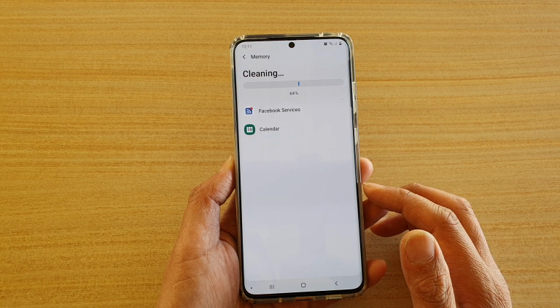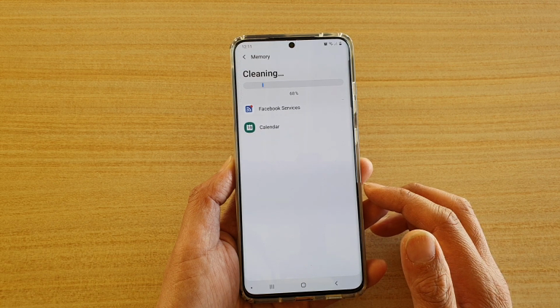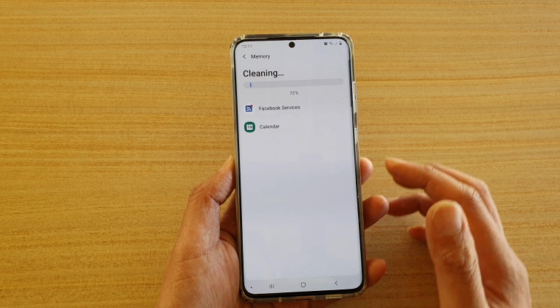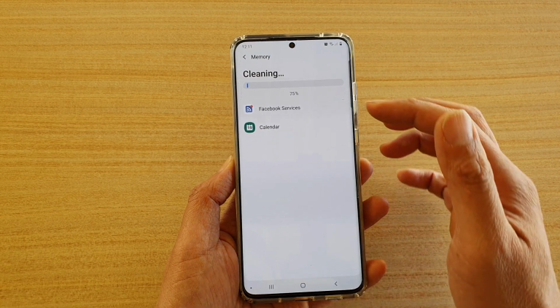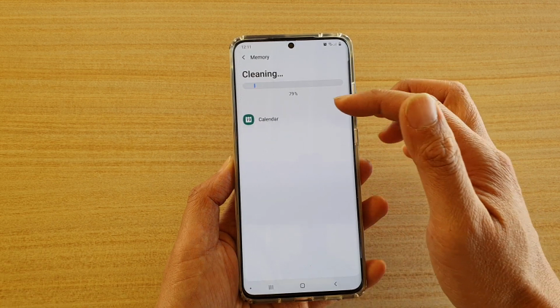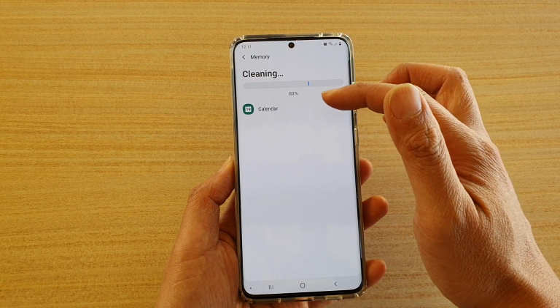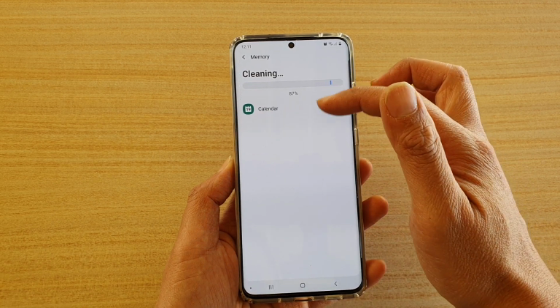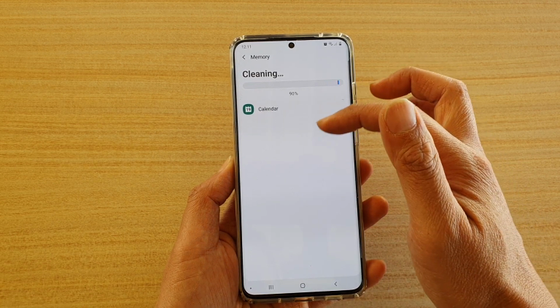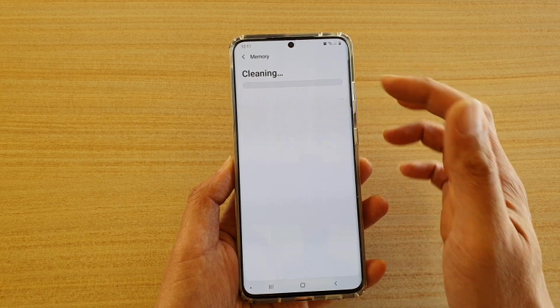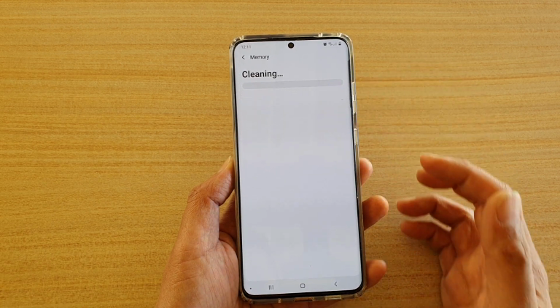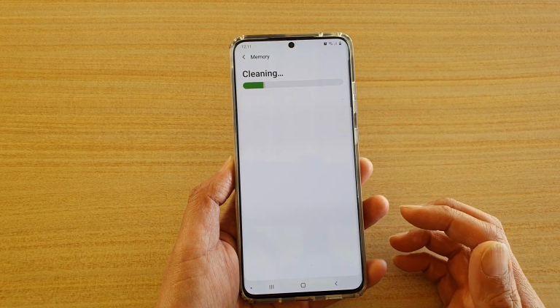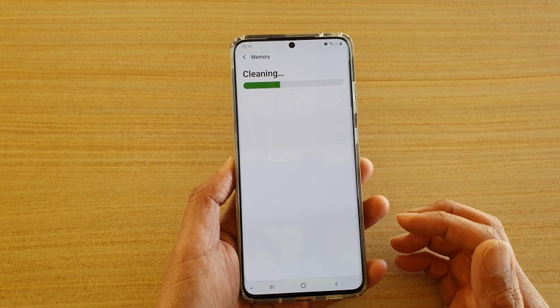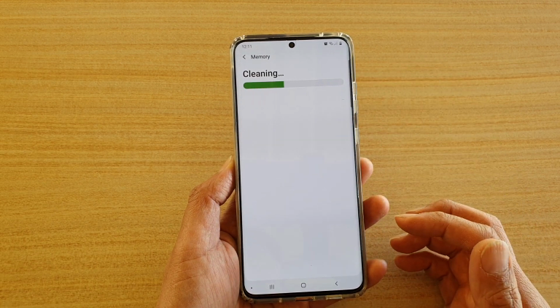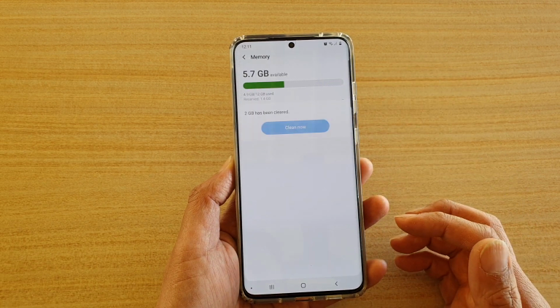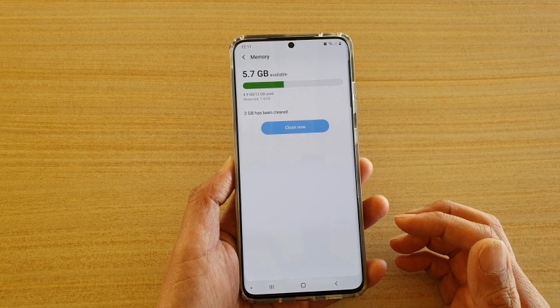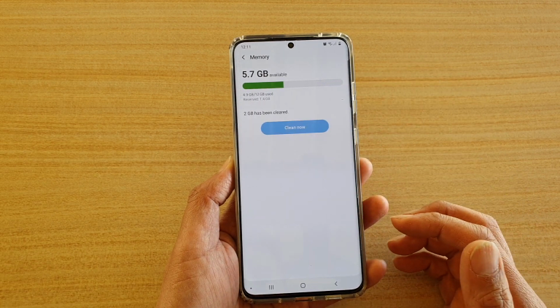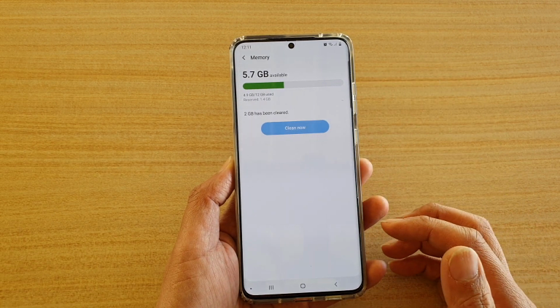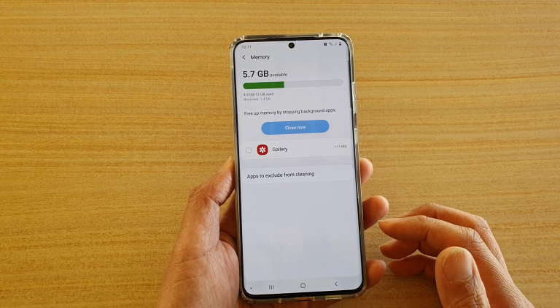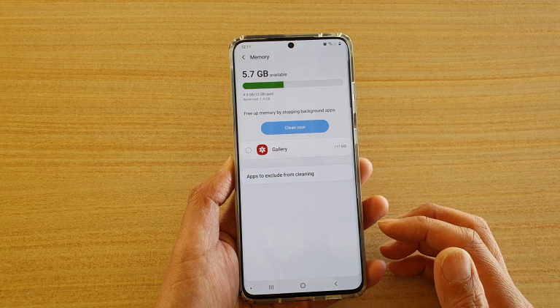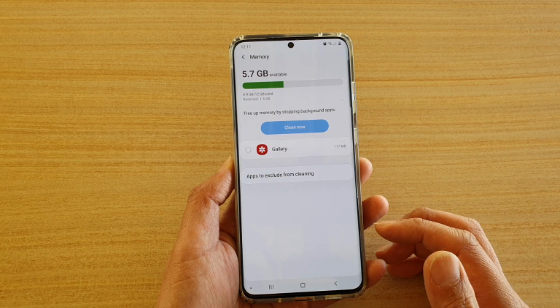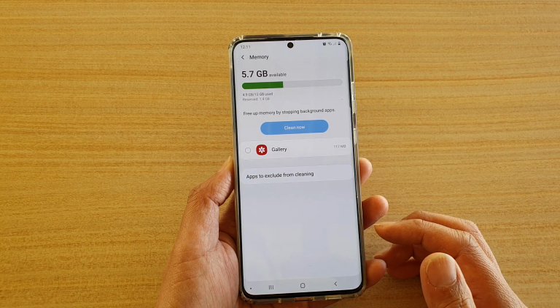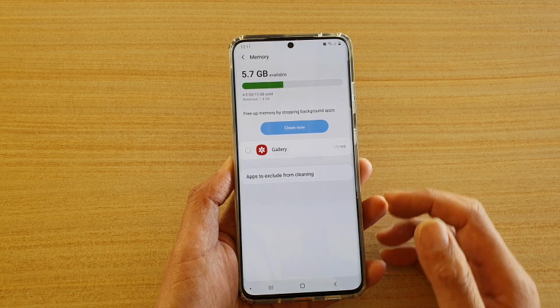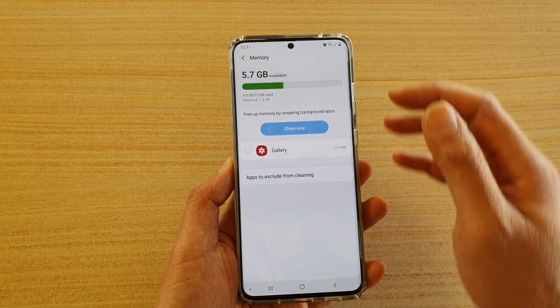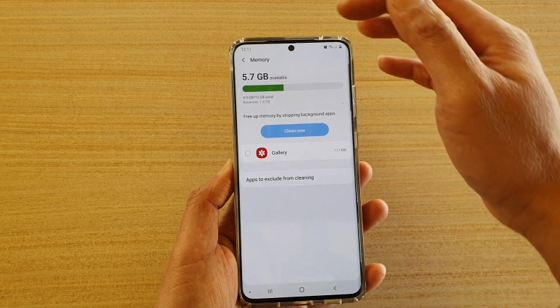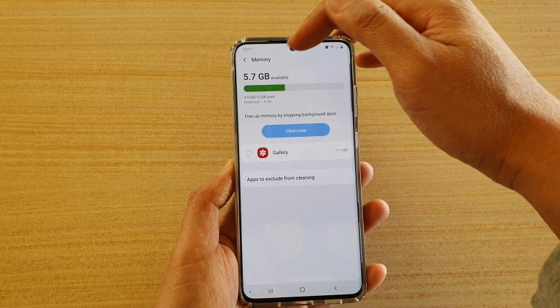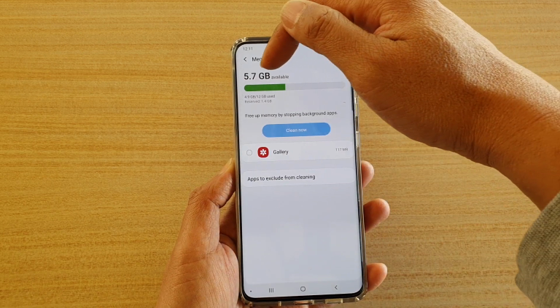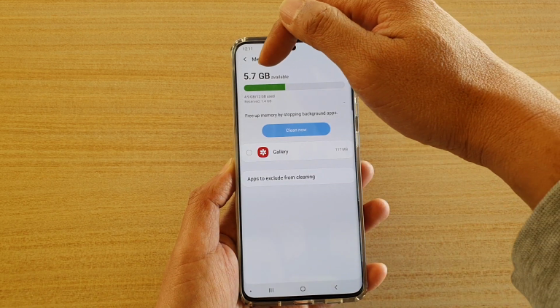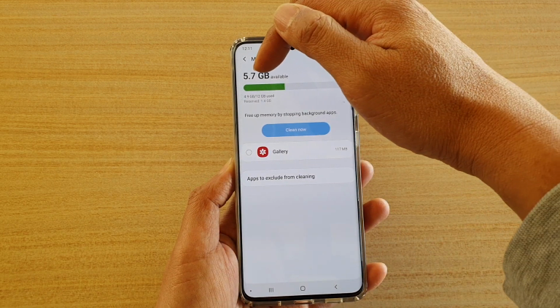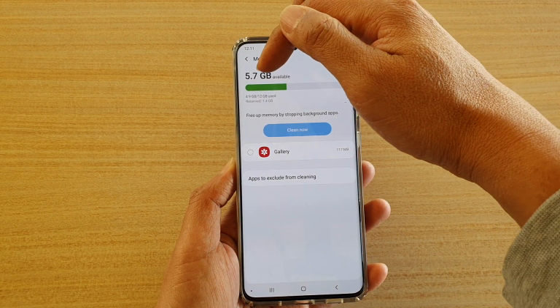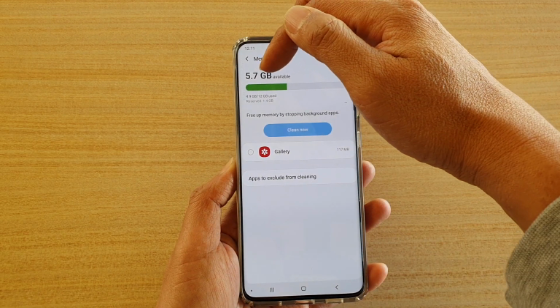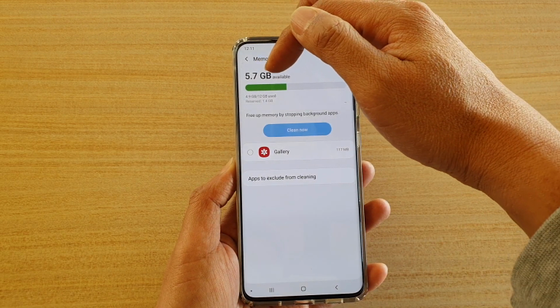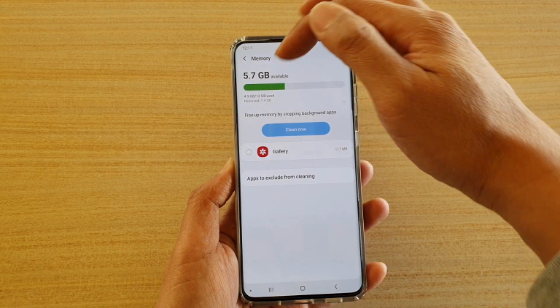So you can see it will free up all the apps not being used. And that's it — now I have extra memory on the top here.